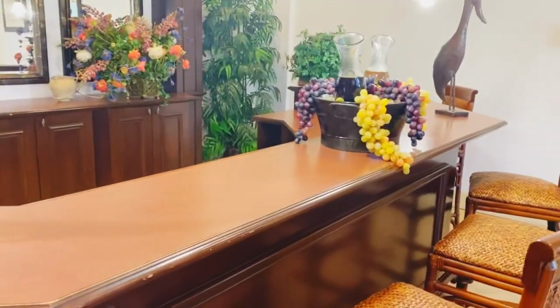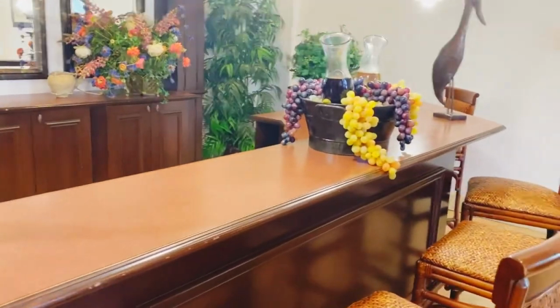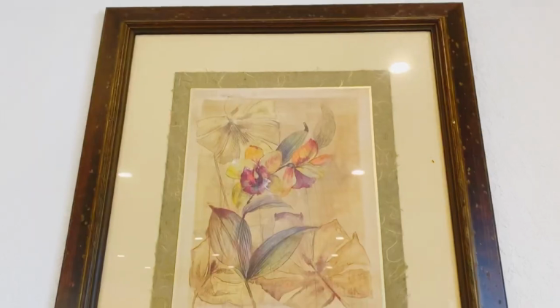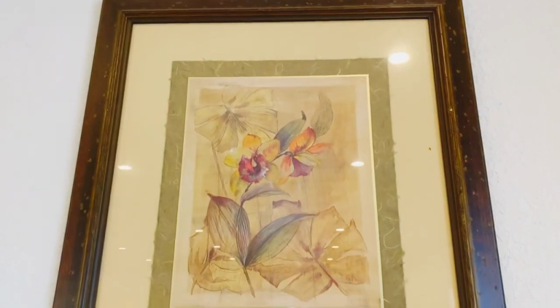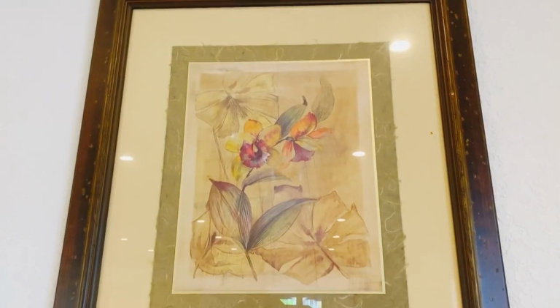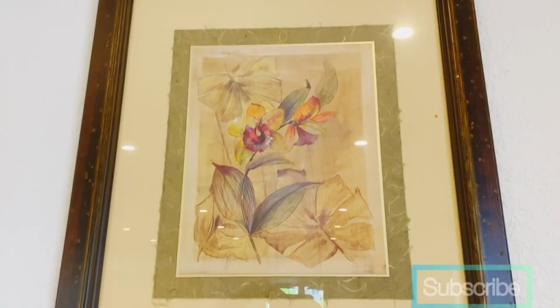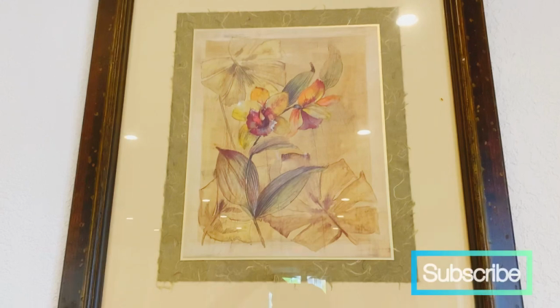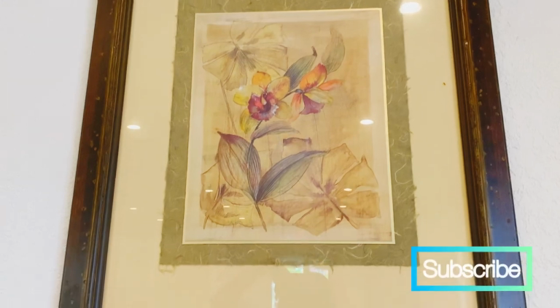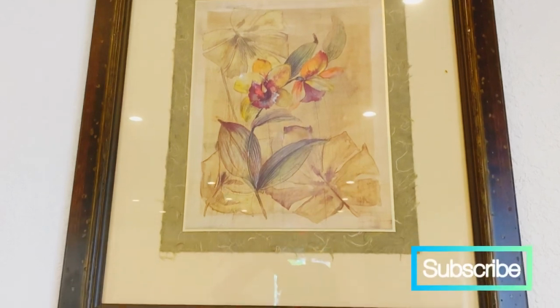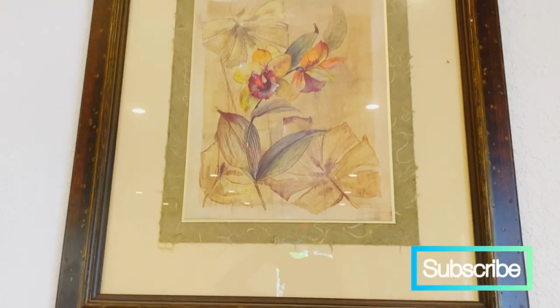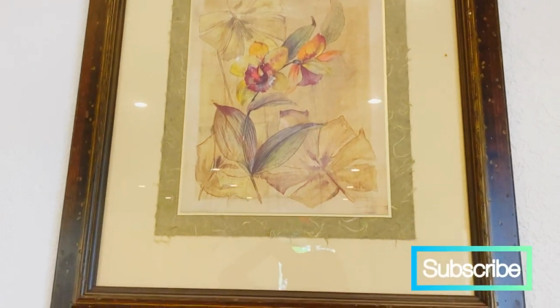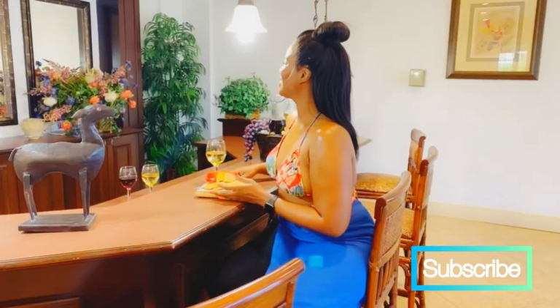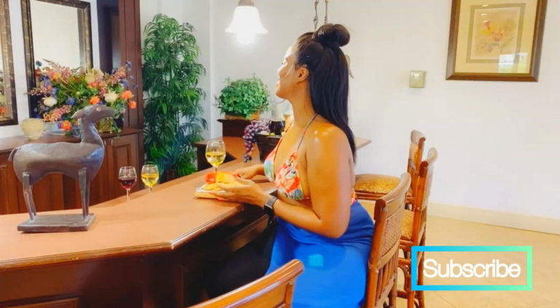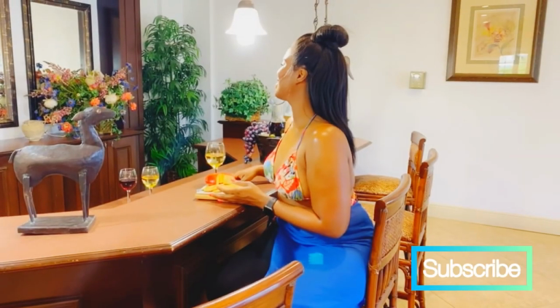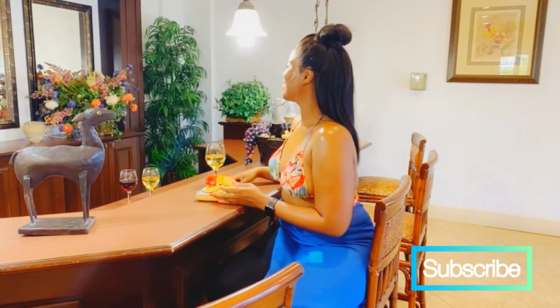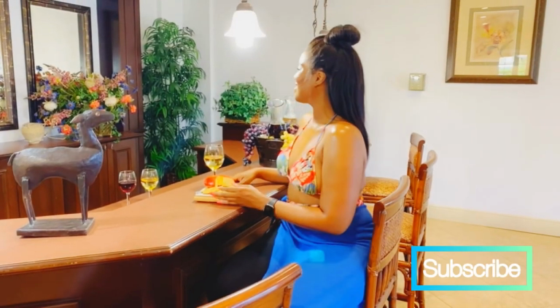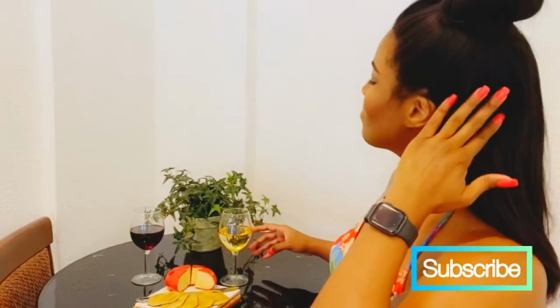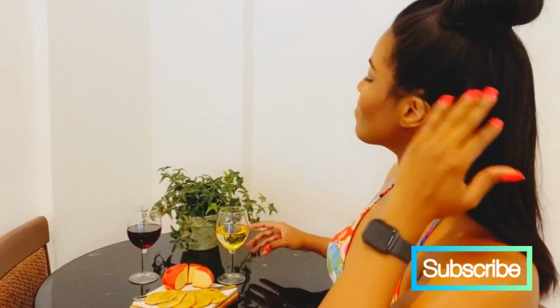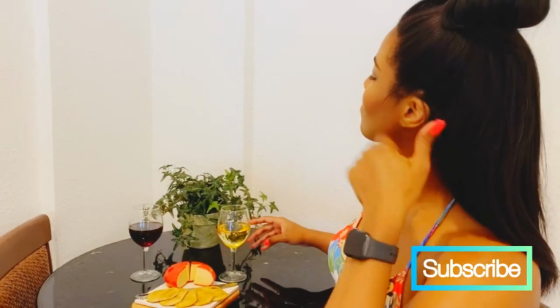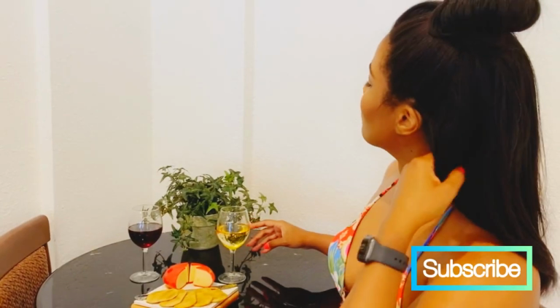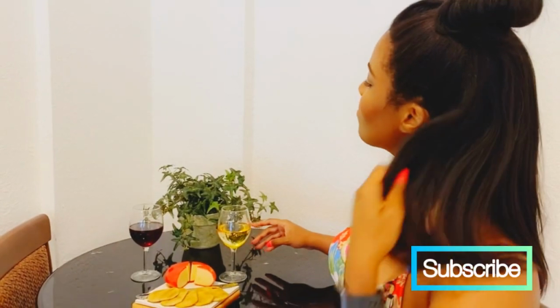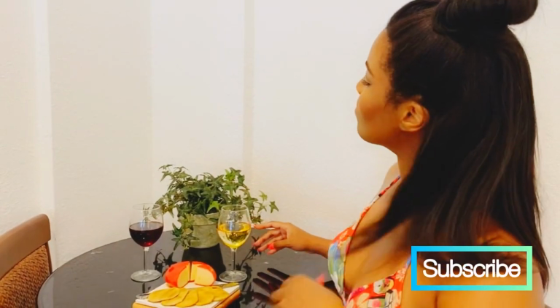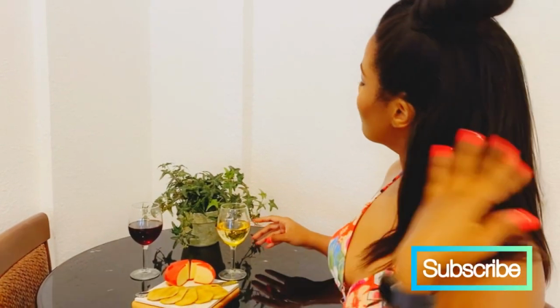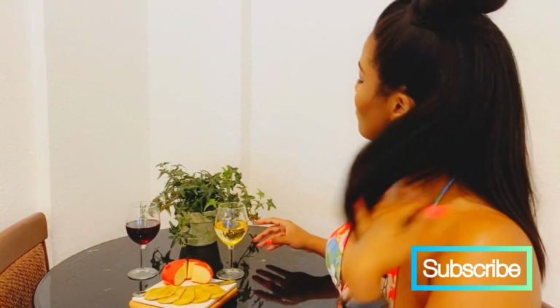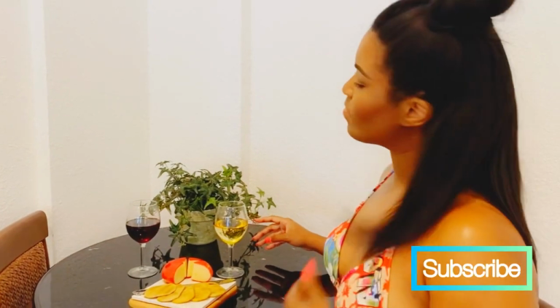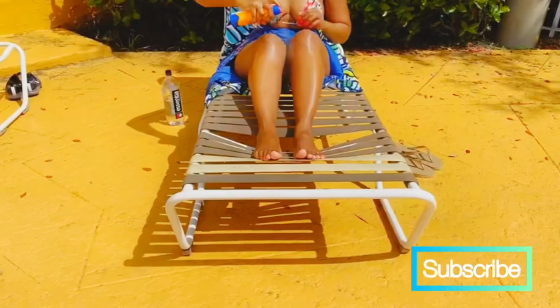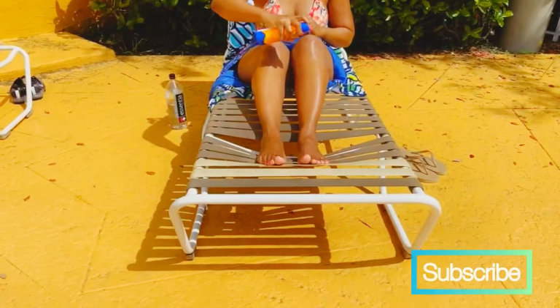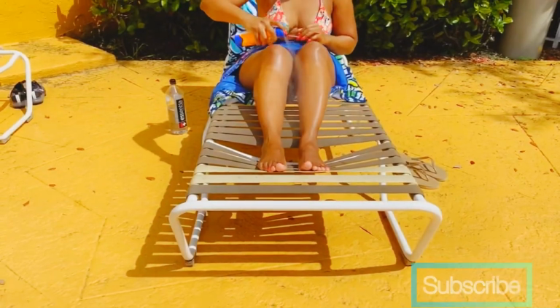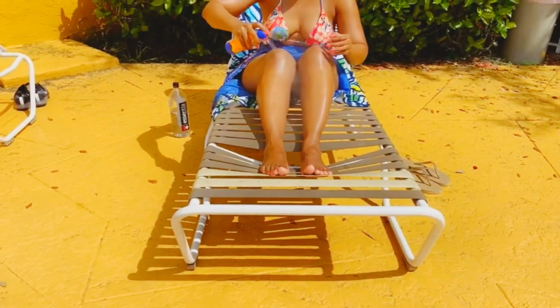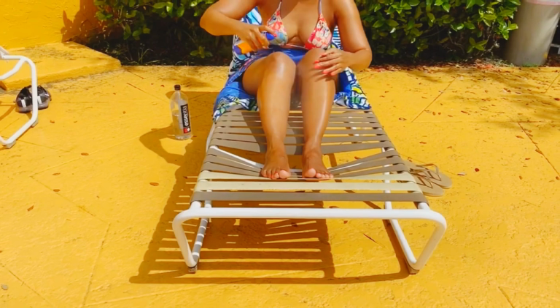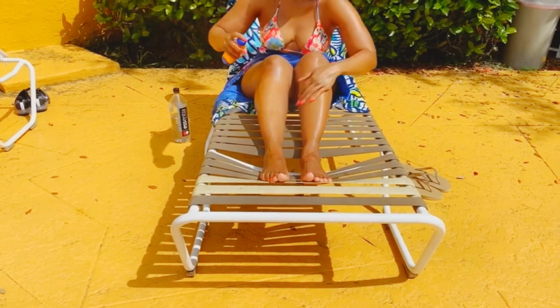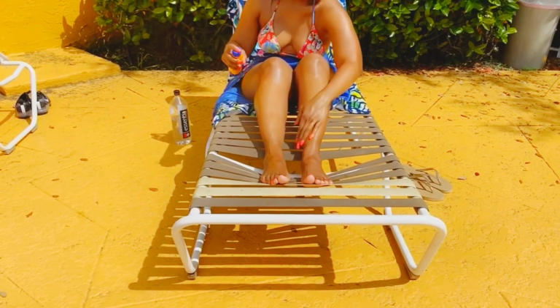For vacation, pool, or beach, I normally recommend large knotless jumbo braids.